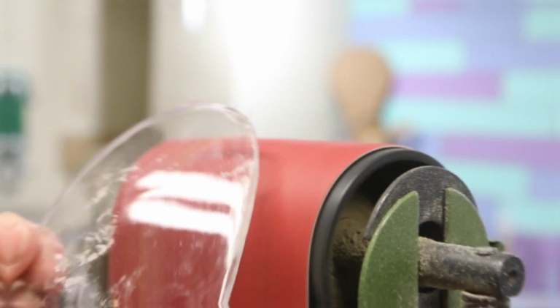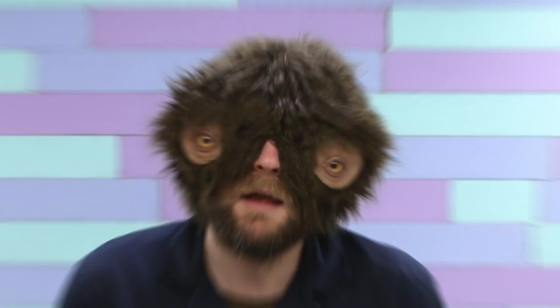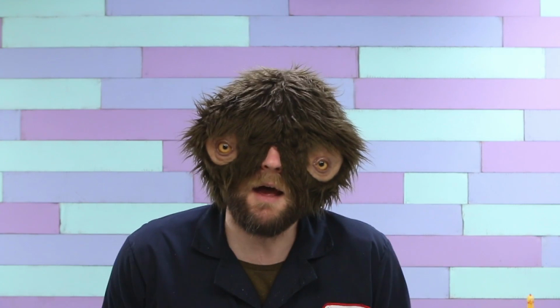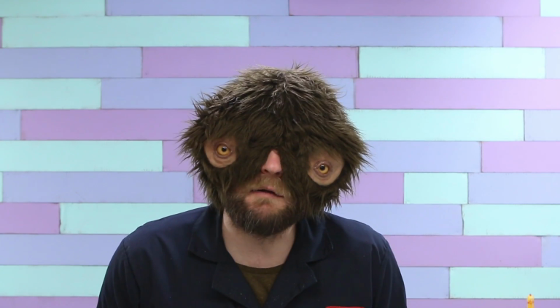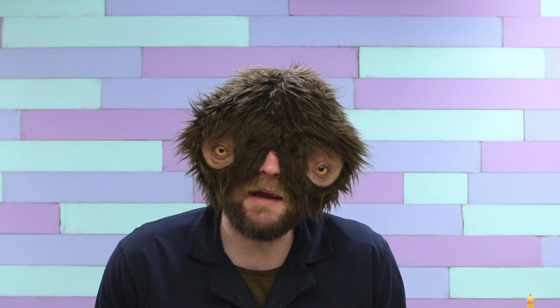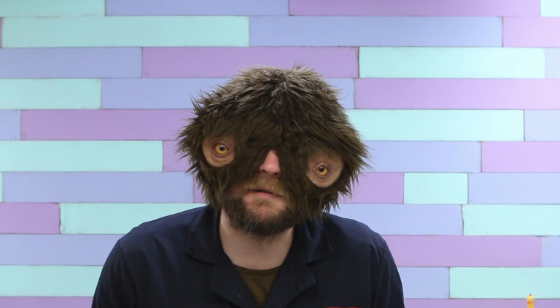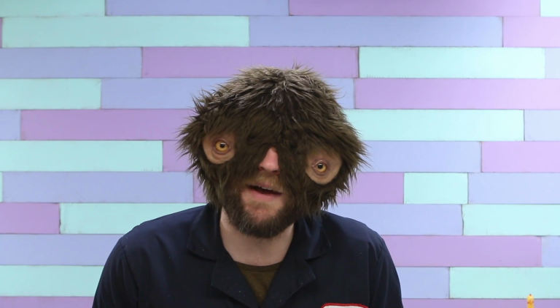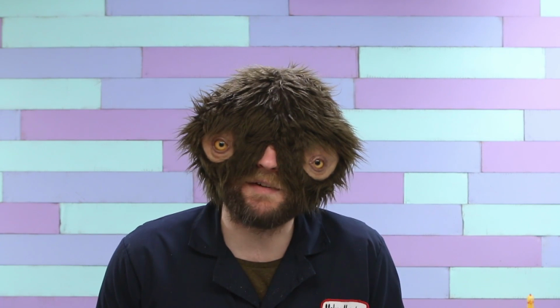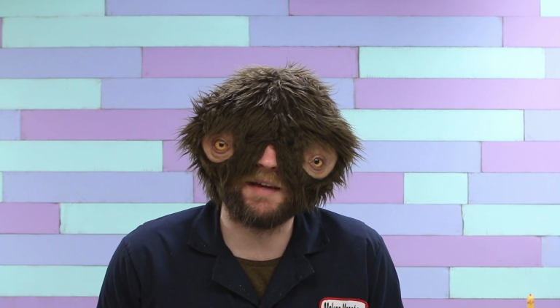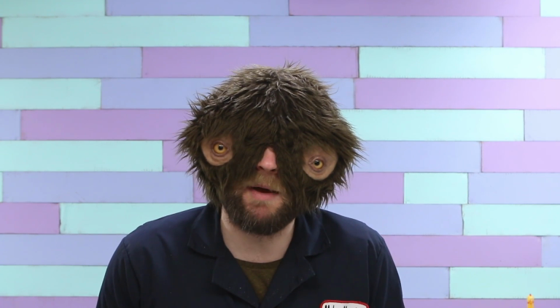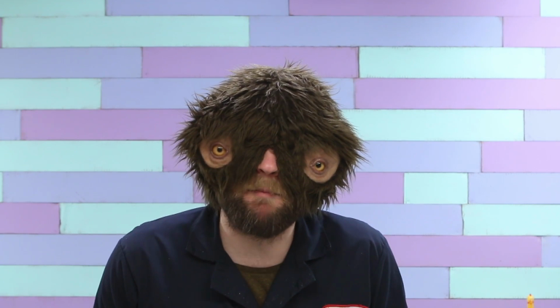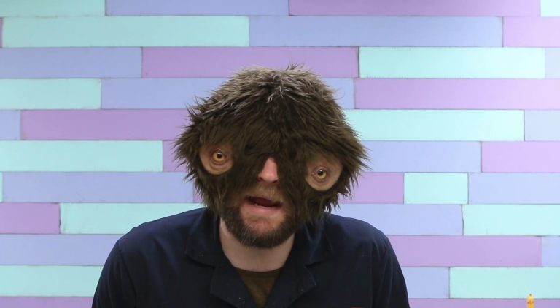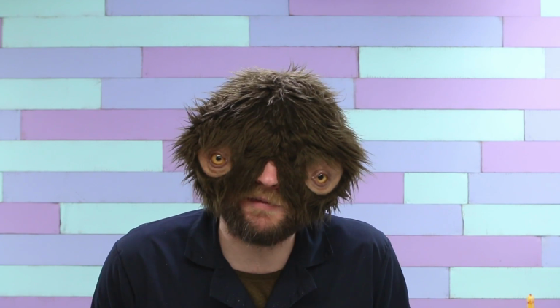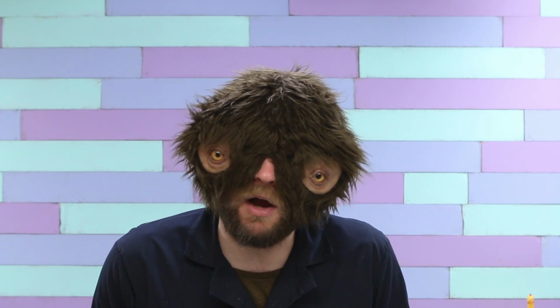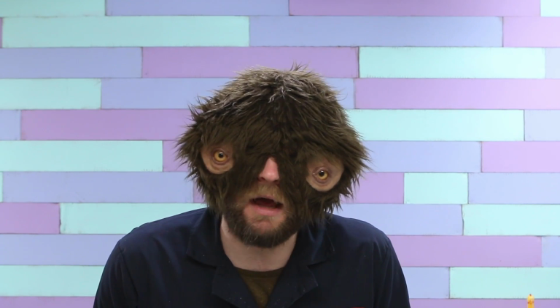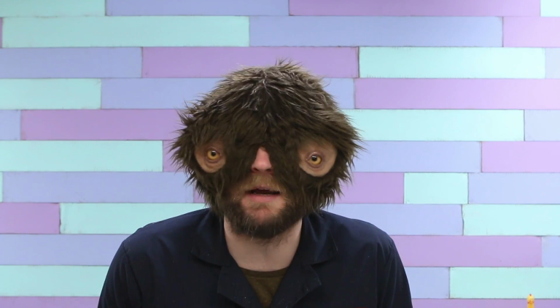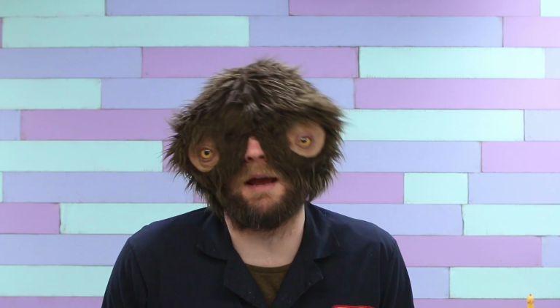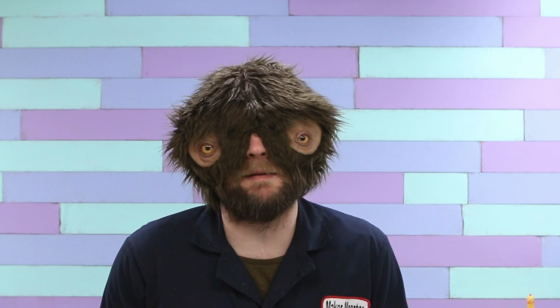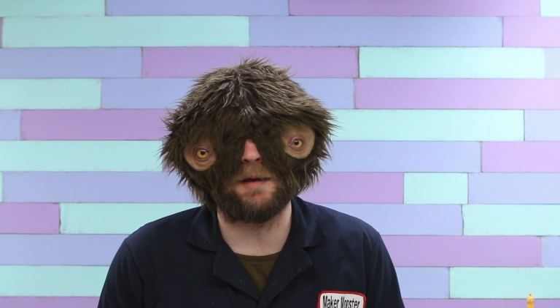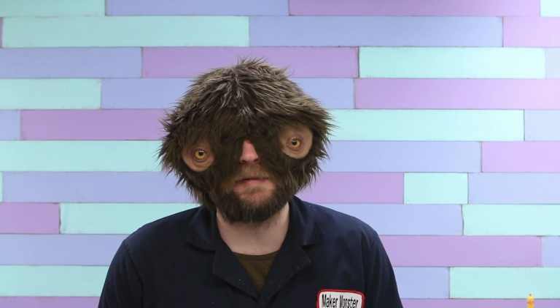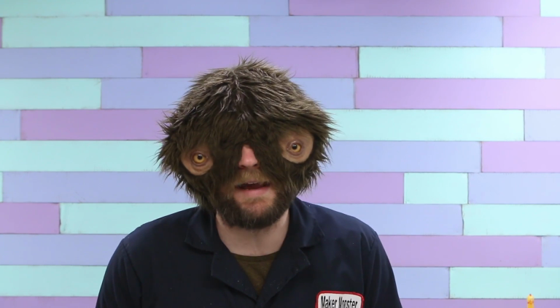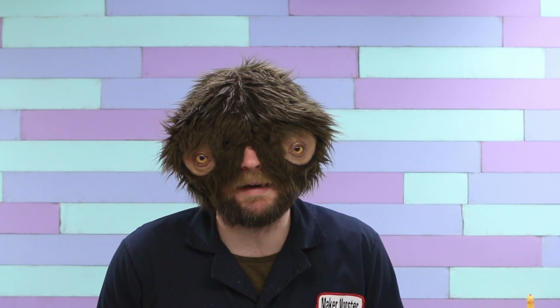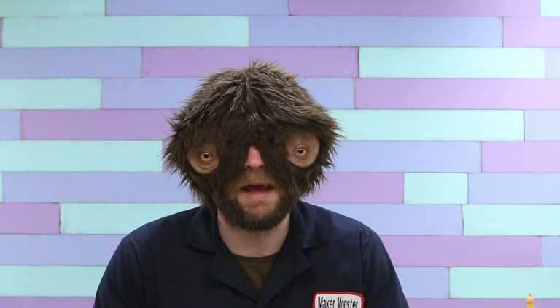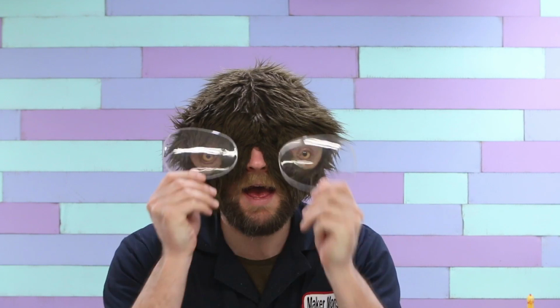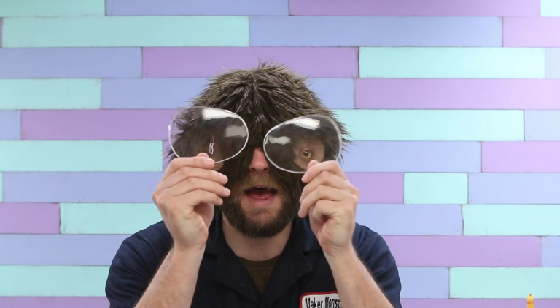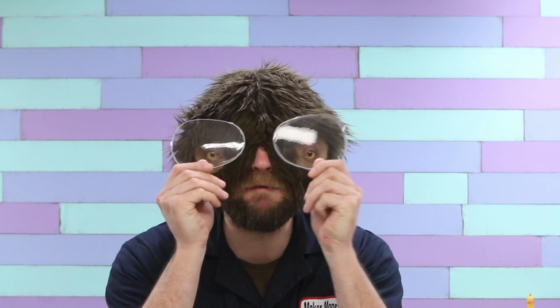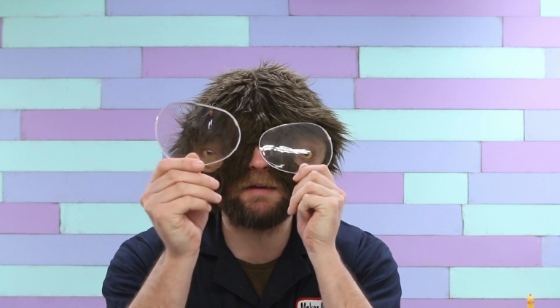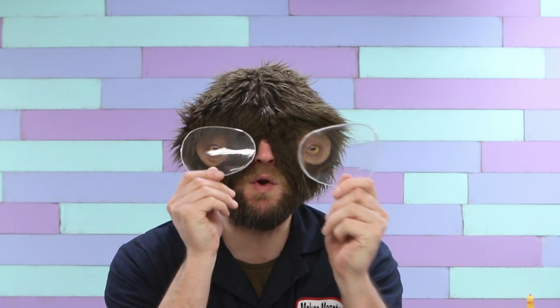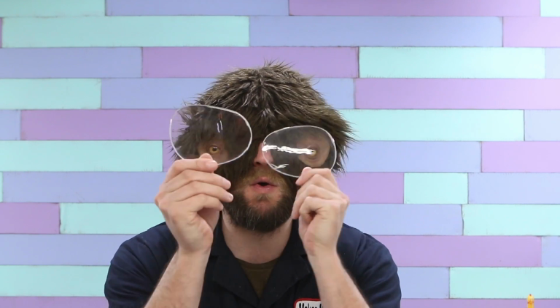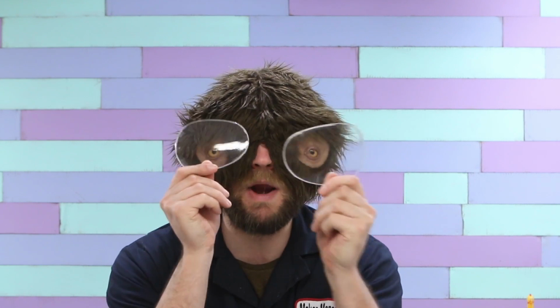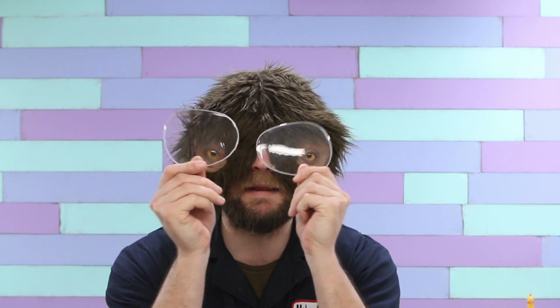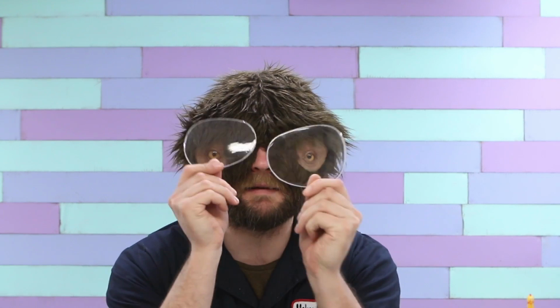All right. So after some bandsaw cutting and some sanding, I've got two lenses.